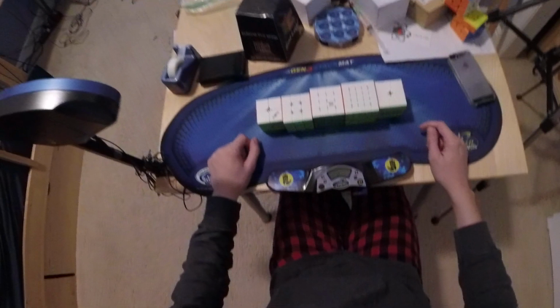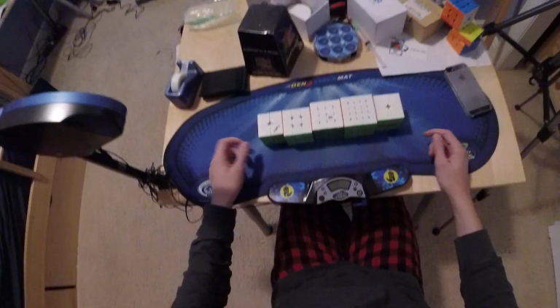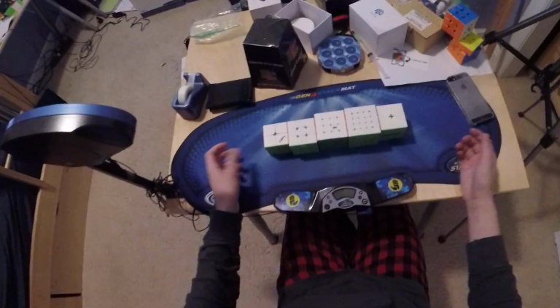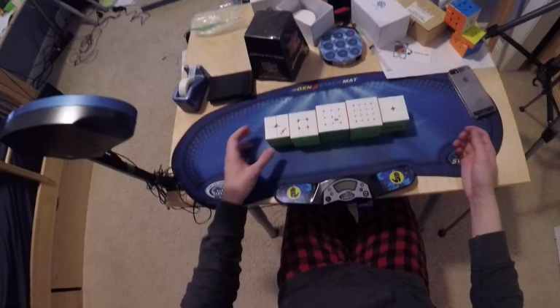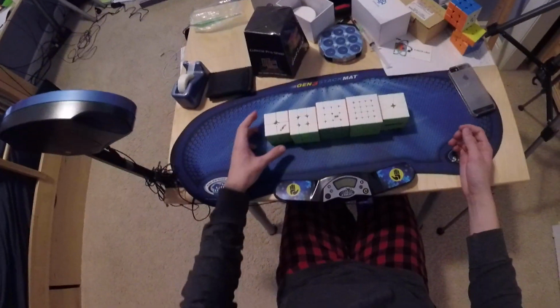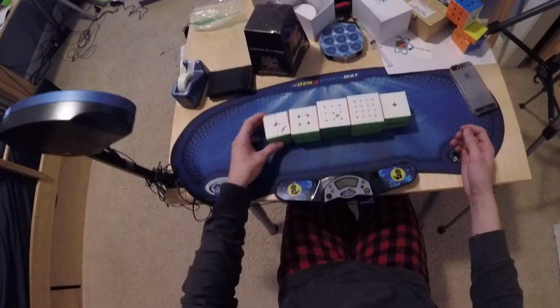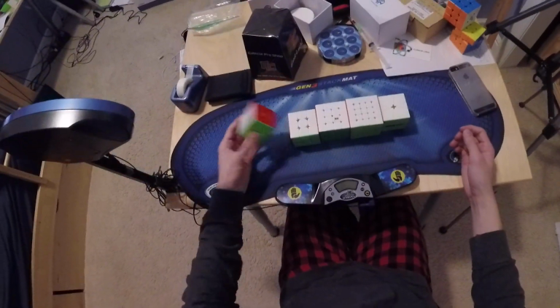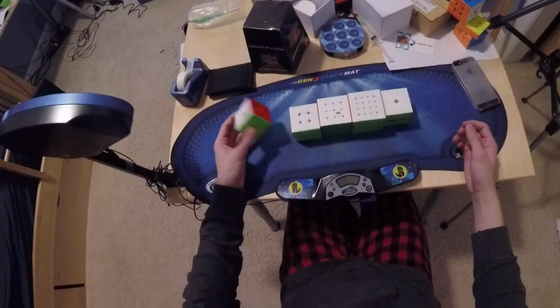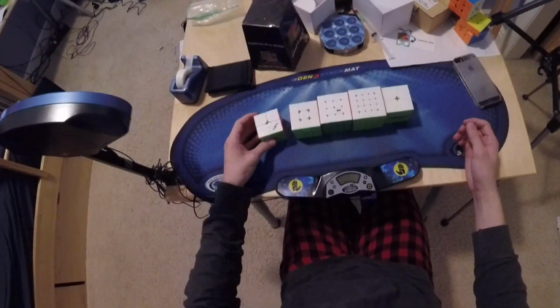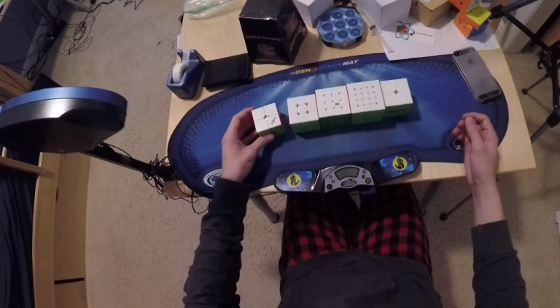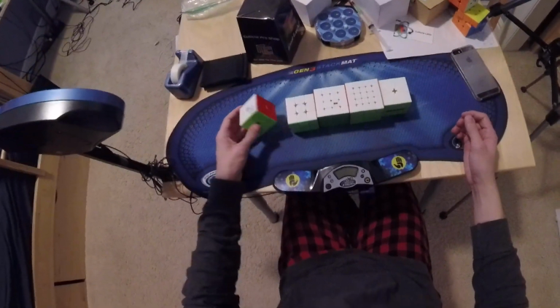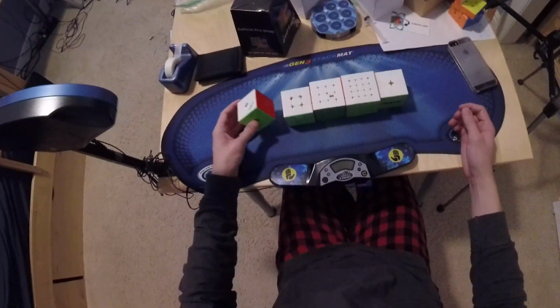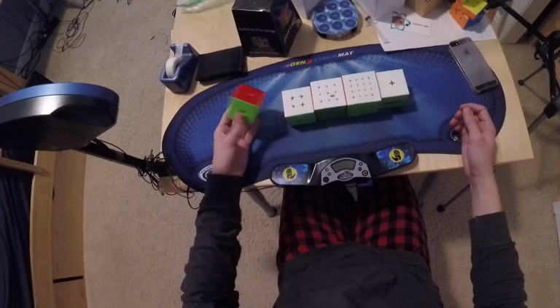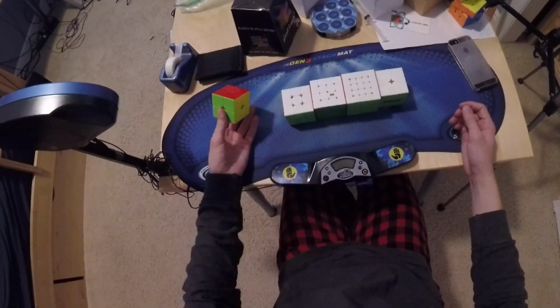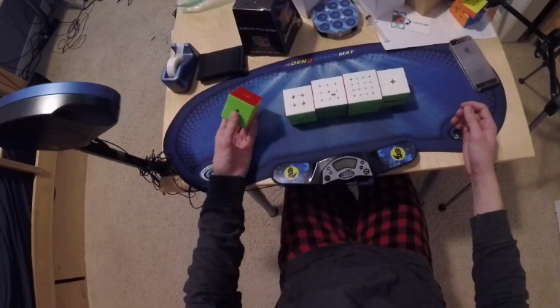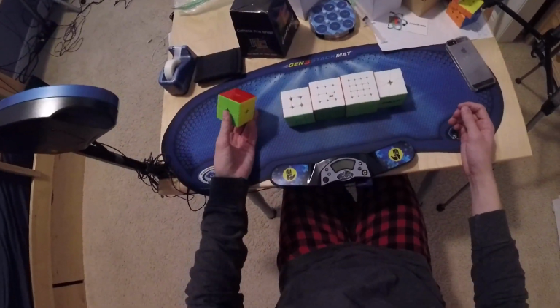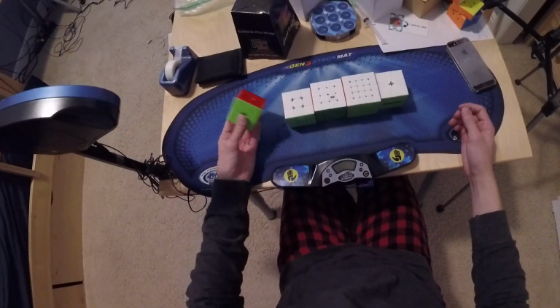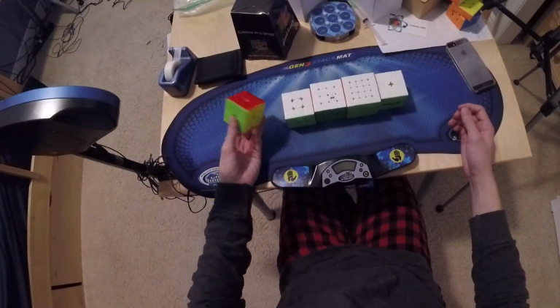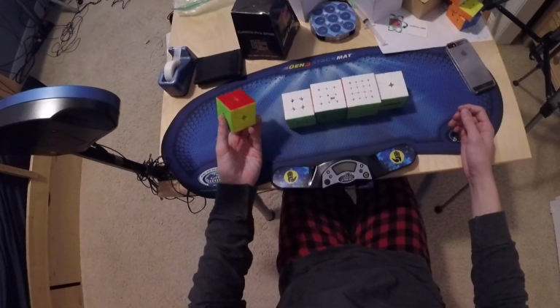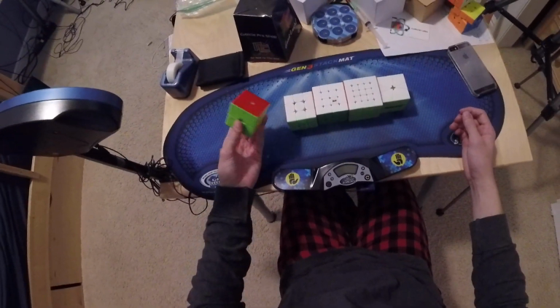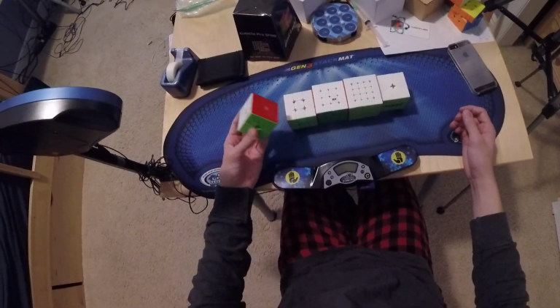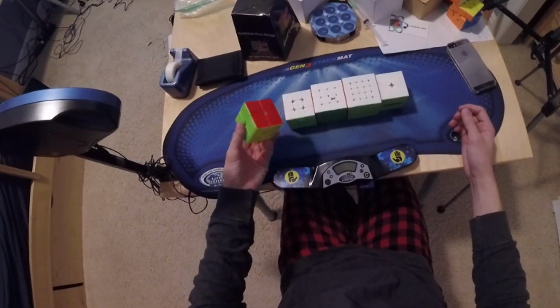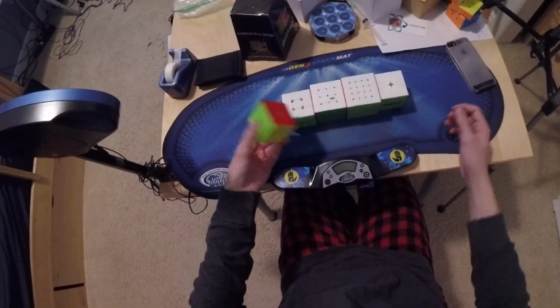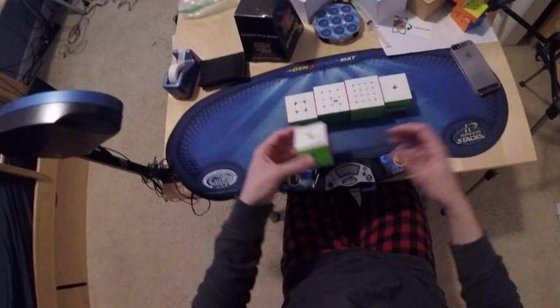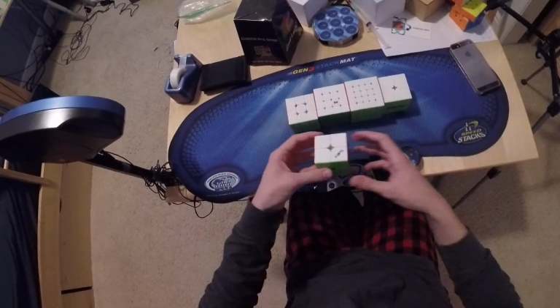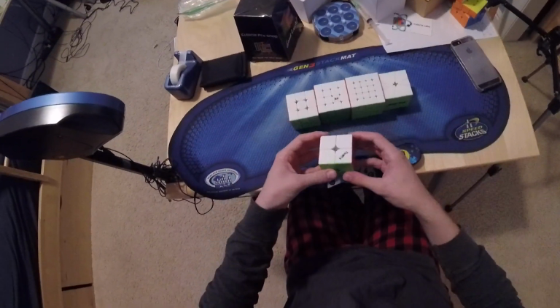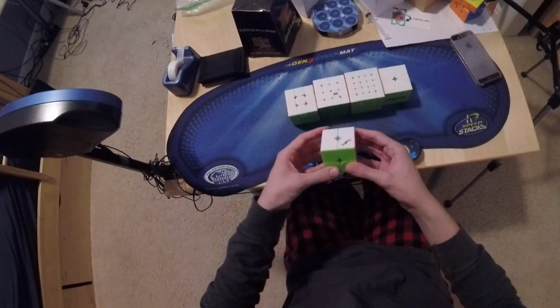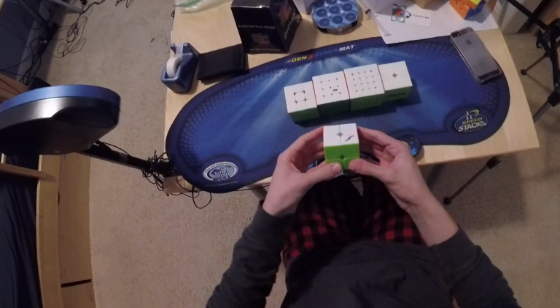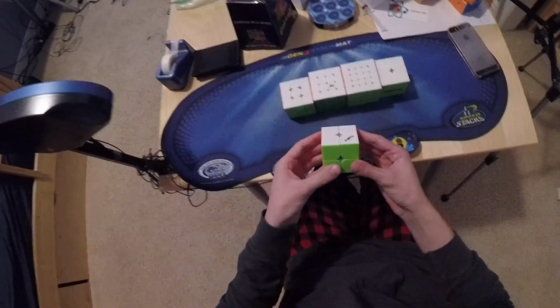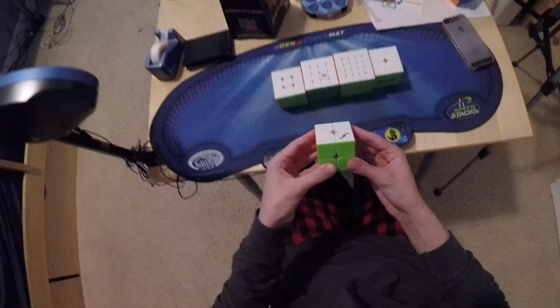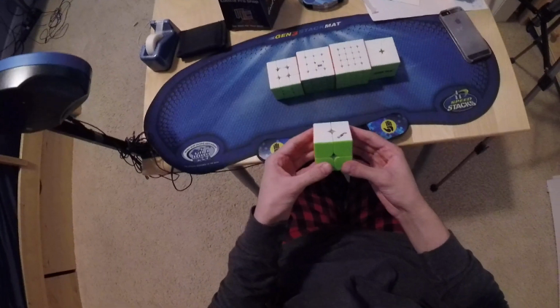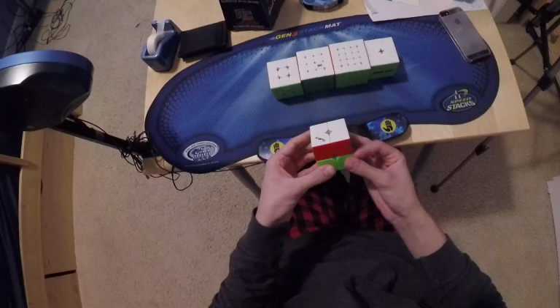Hey guys, in this video I'm going to be going over my maintenance and goals for Bay Area Speedcubing 22, so let's just get right into it.